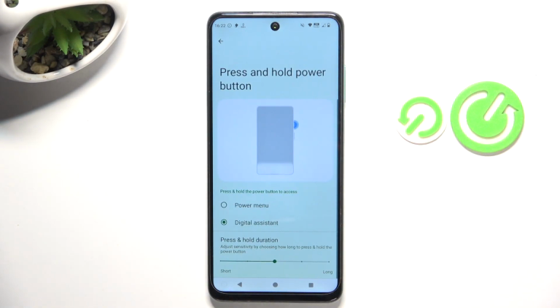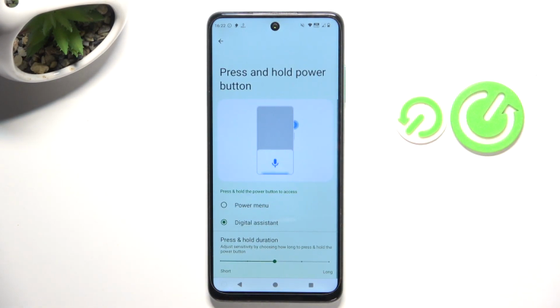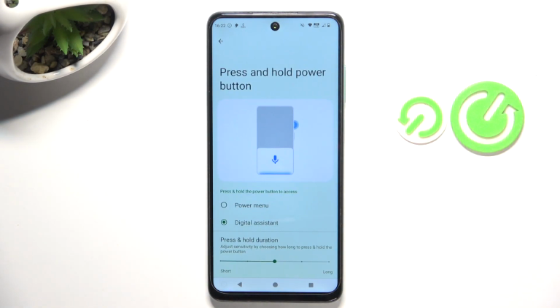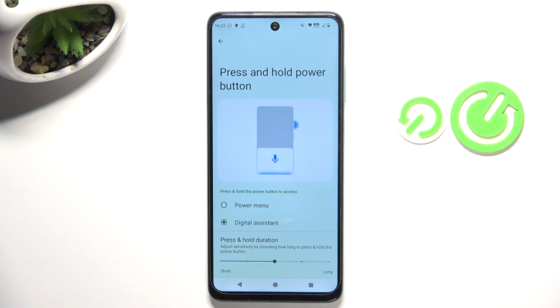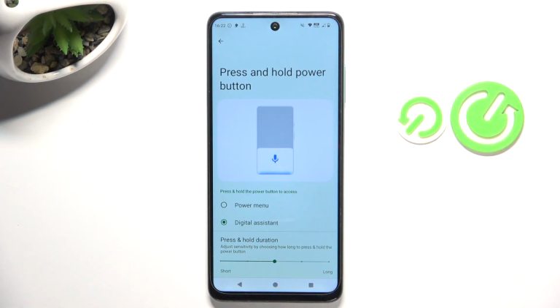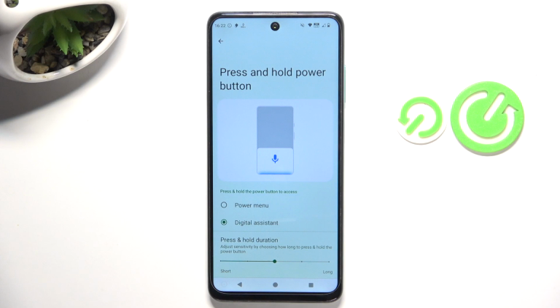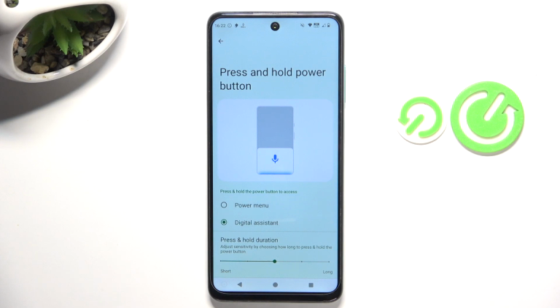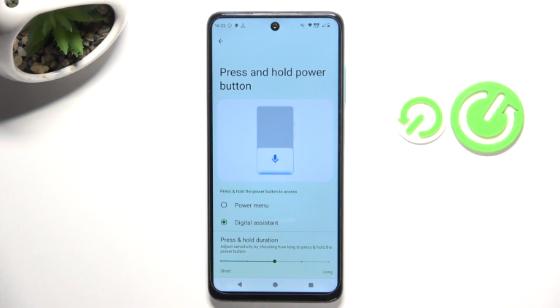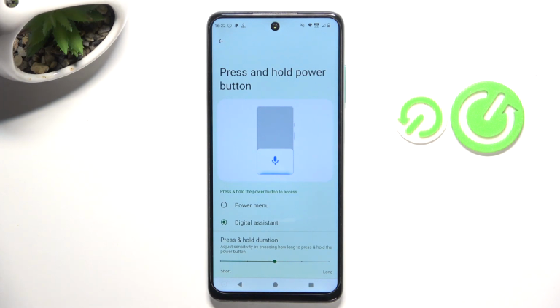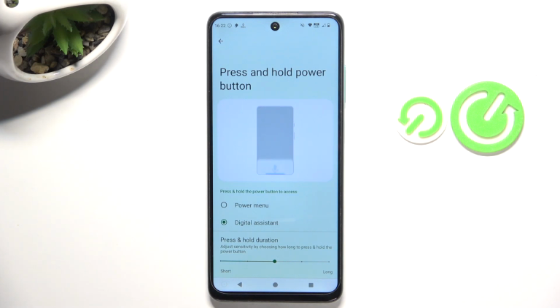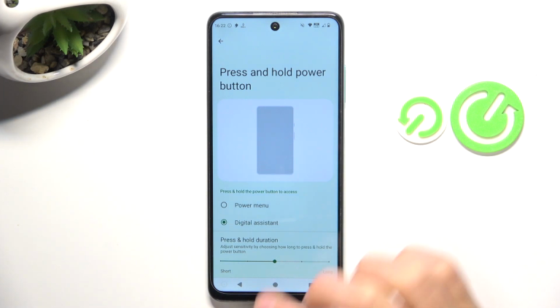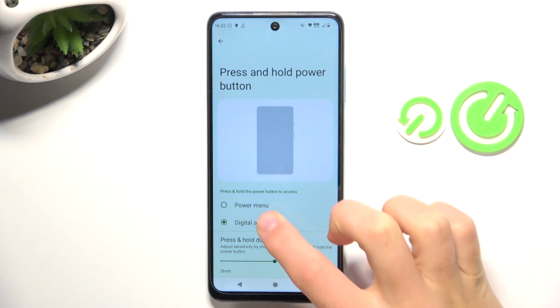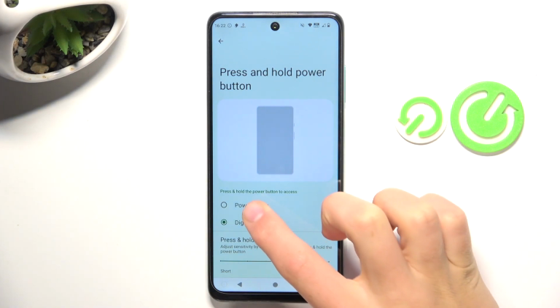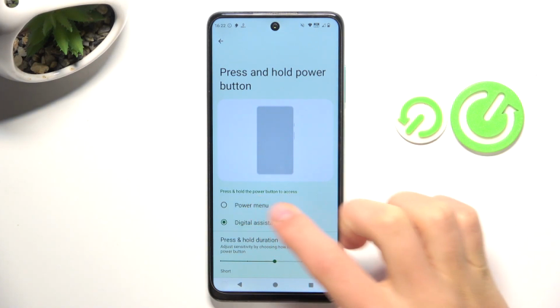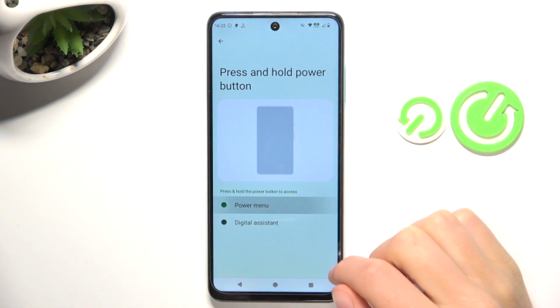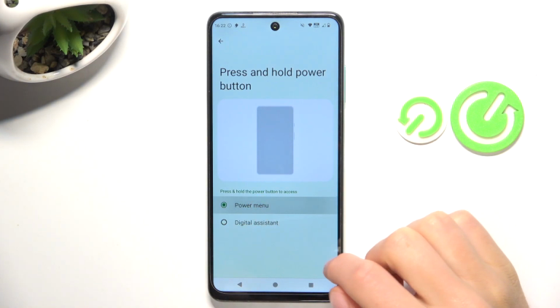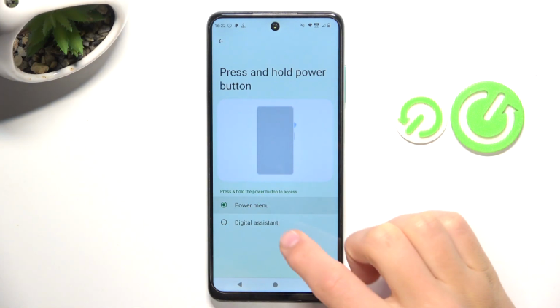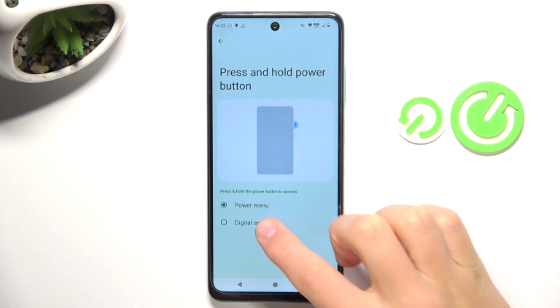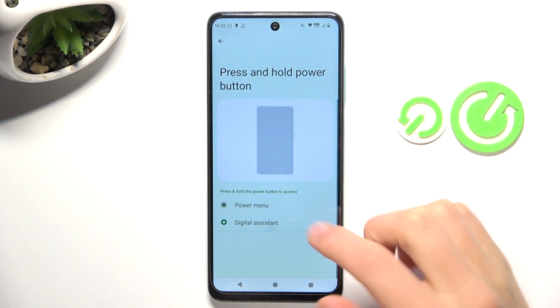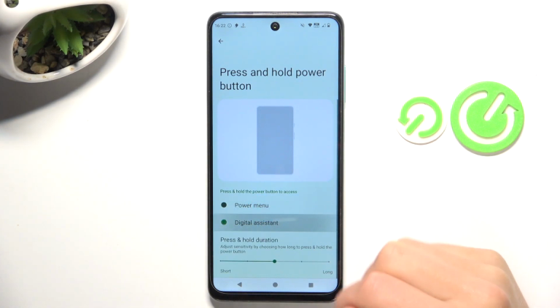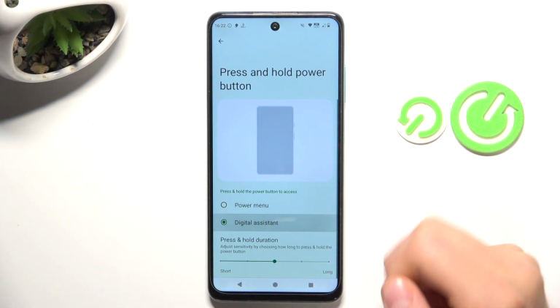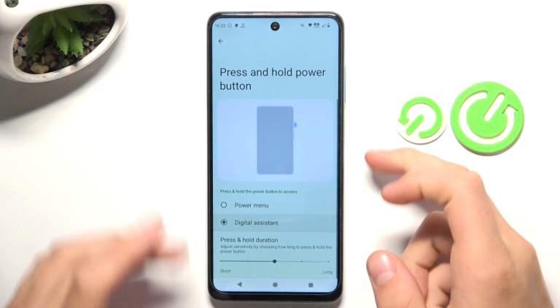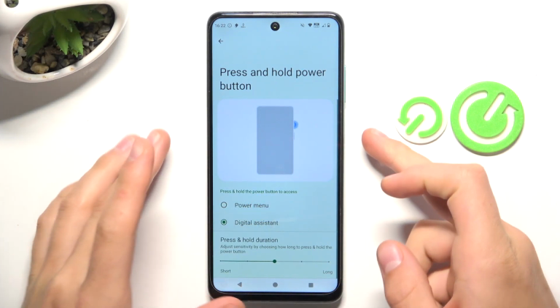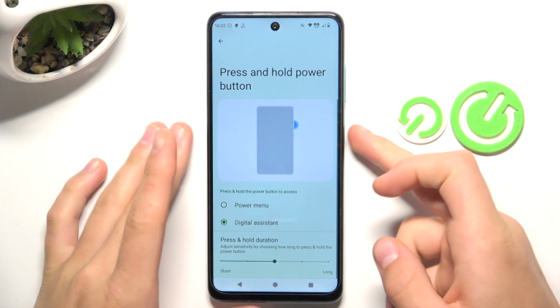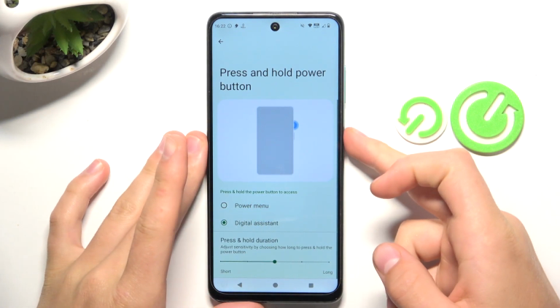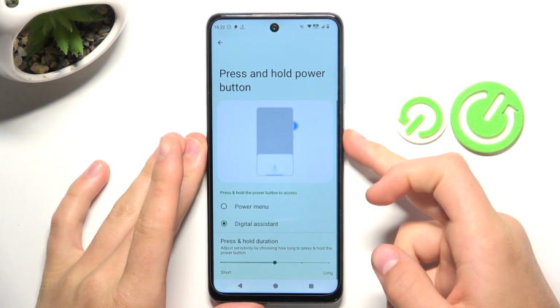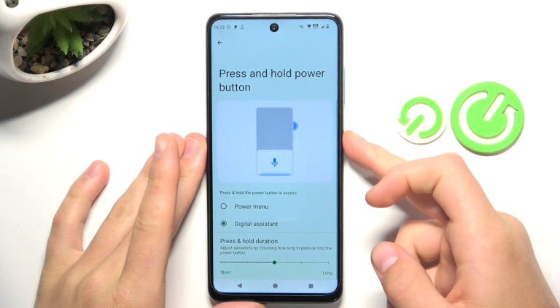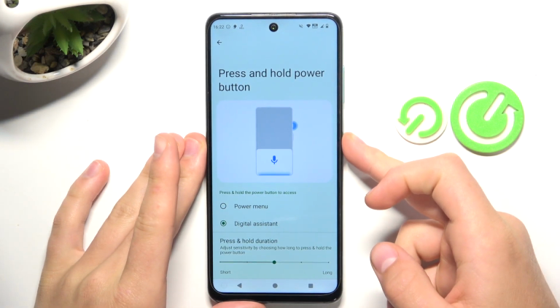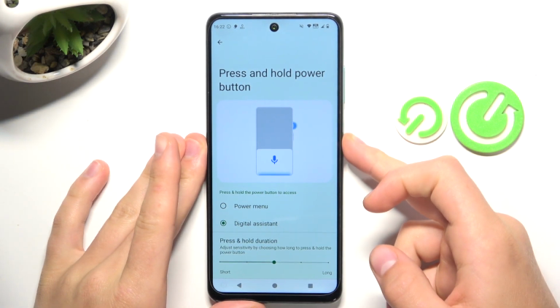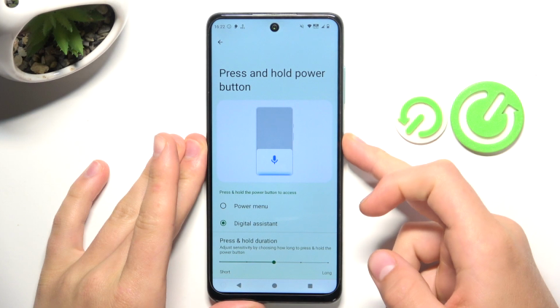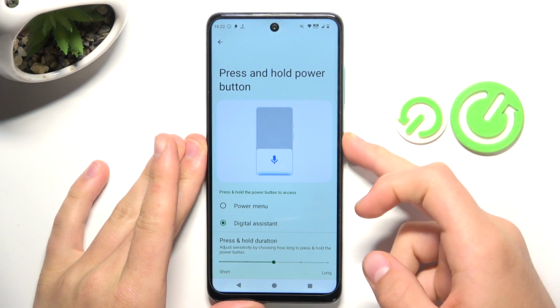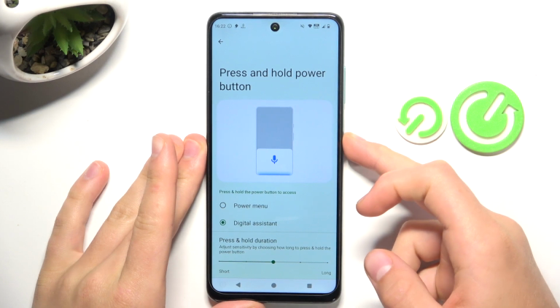Here you can choose if you would like to open the power menu or digital assistant after pressing the power button.